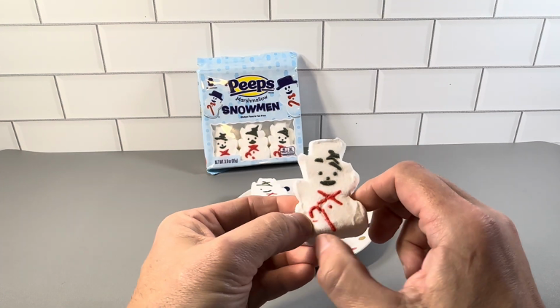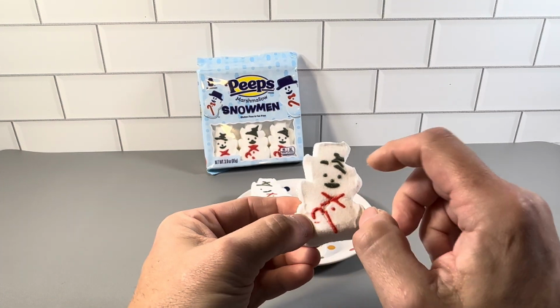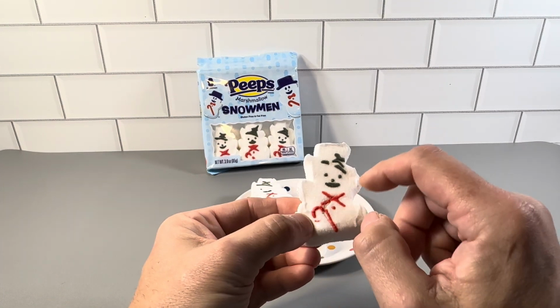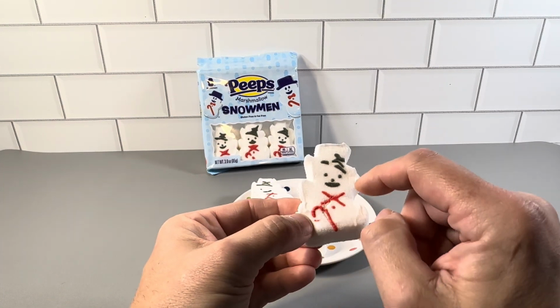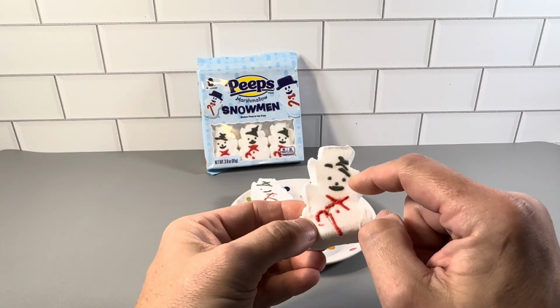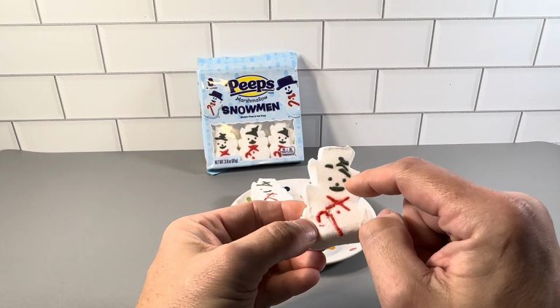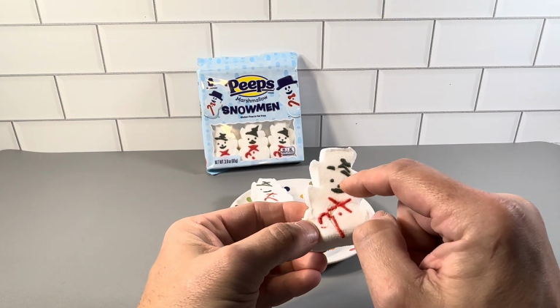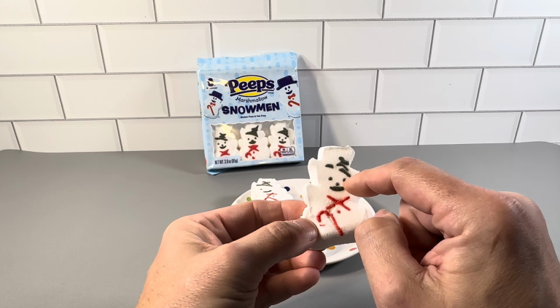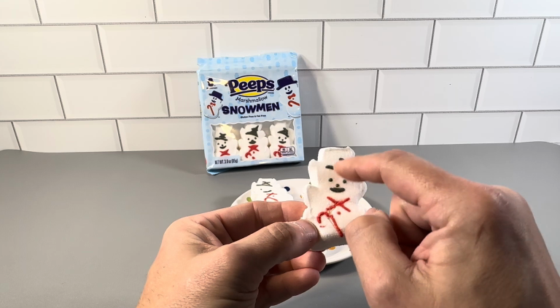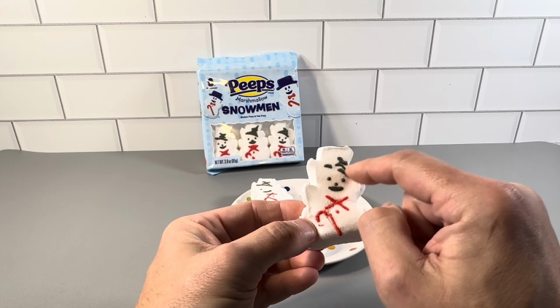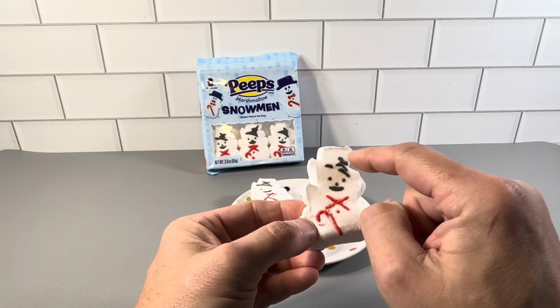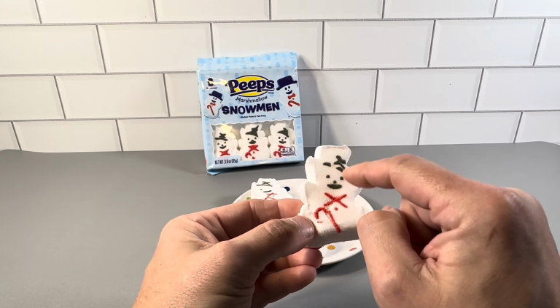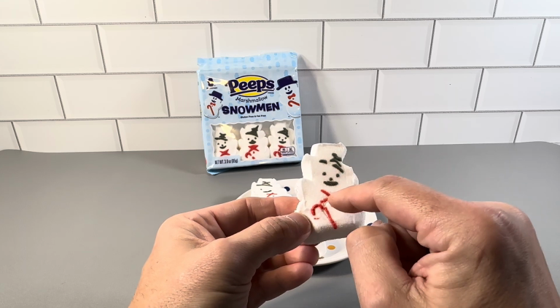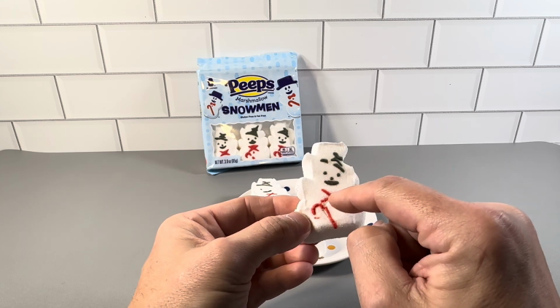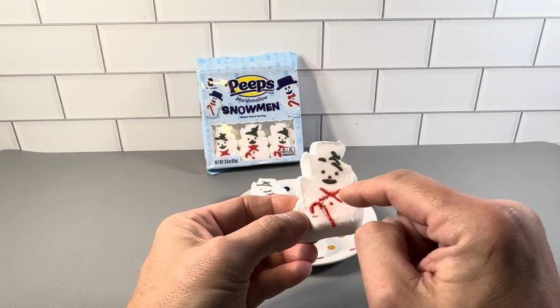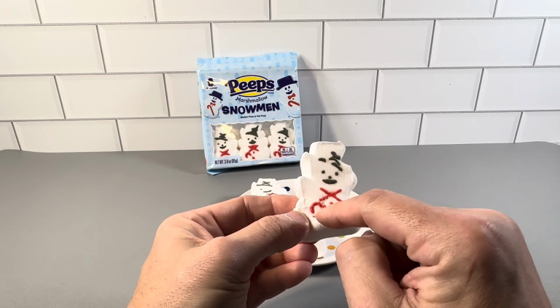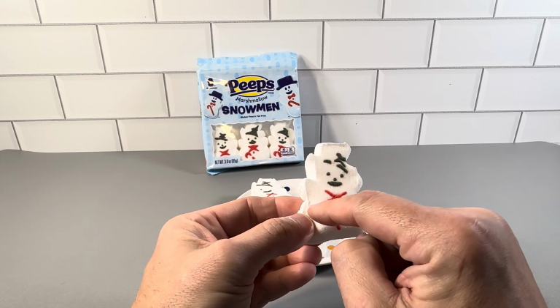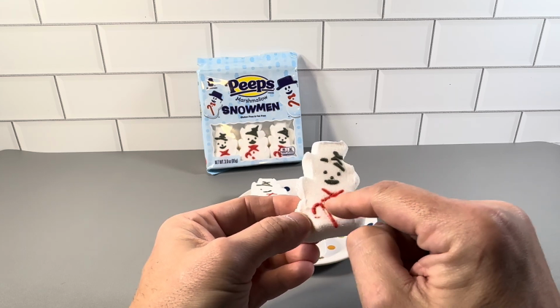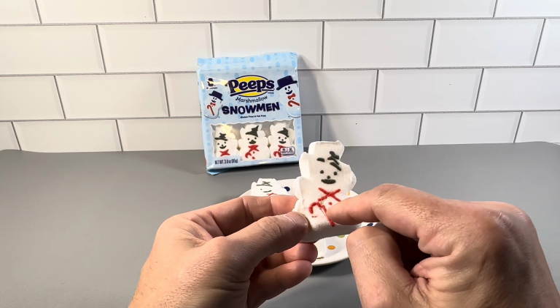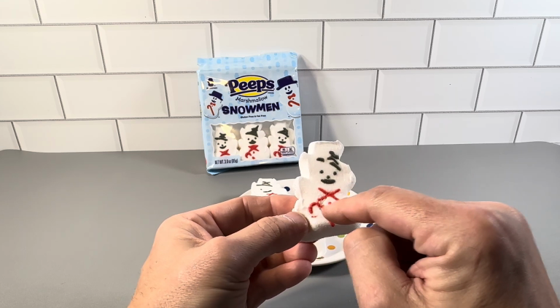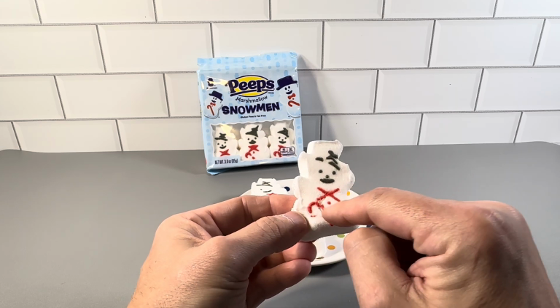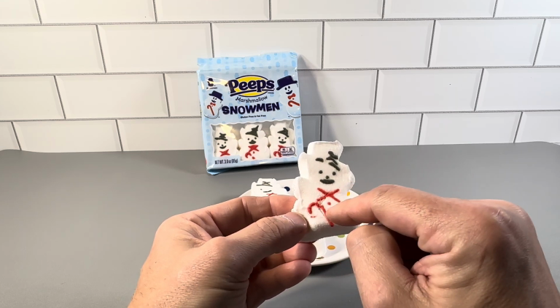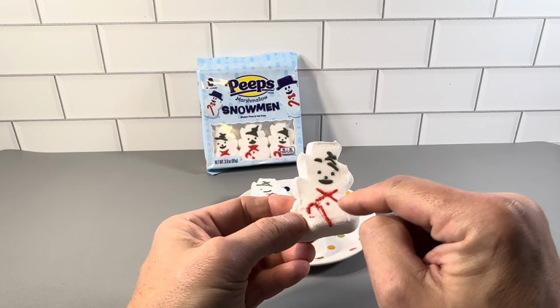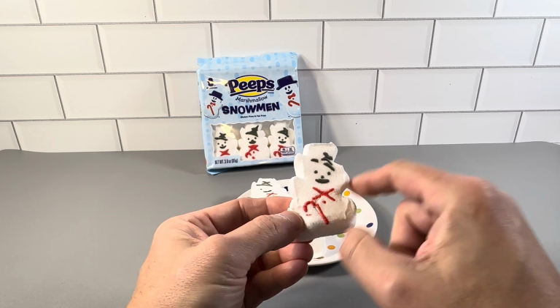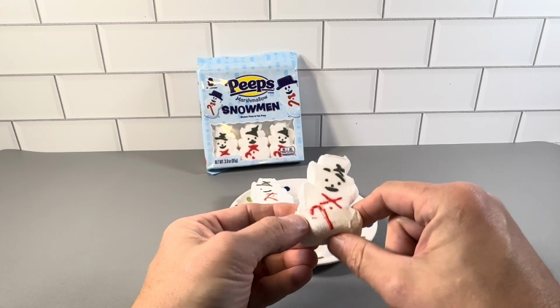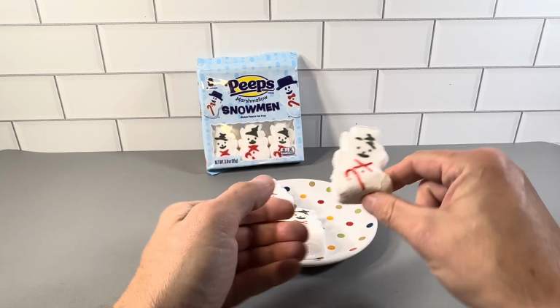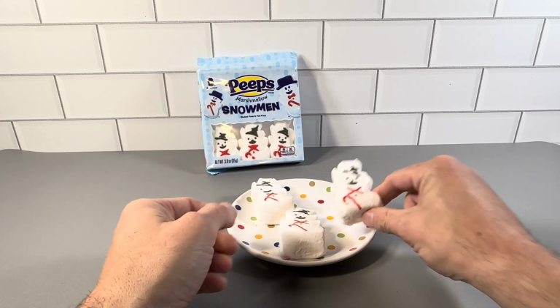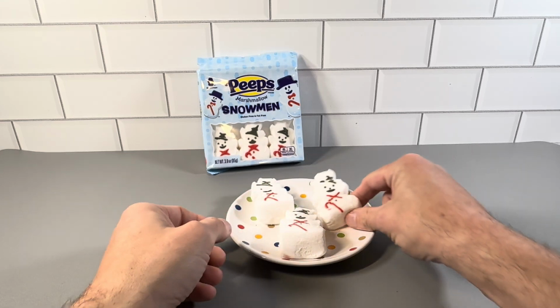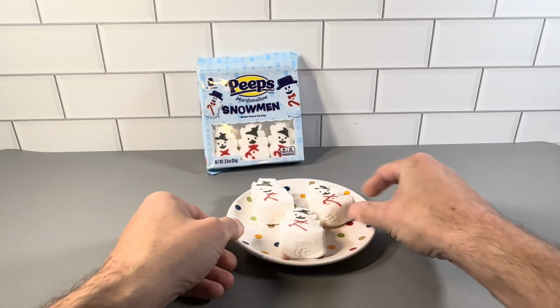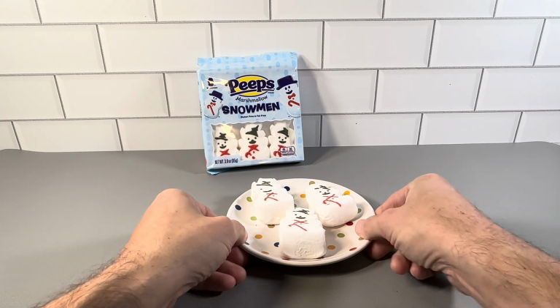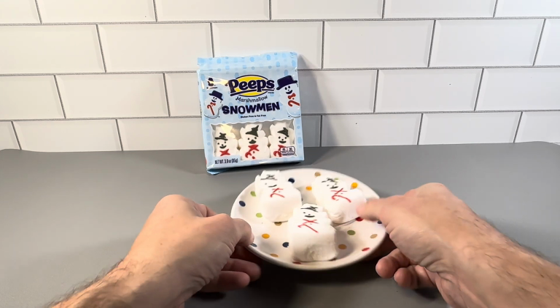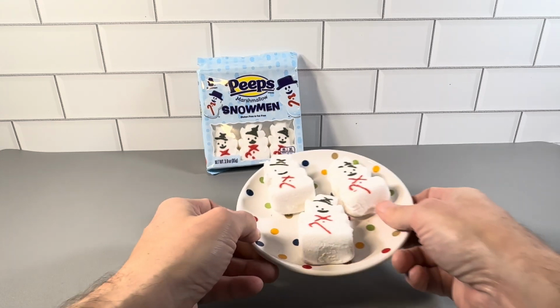Snowman shape. He's got the eyes, the green, the red, and the candy cane for the cane. Just a really, really cool design here.